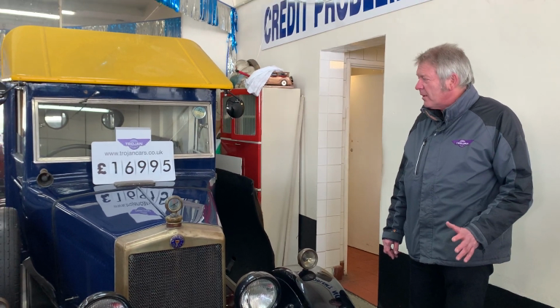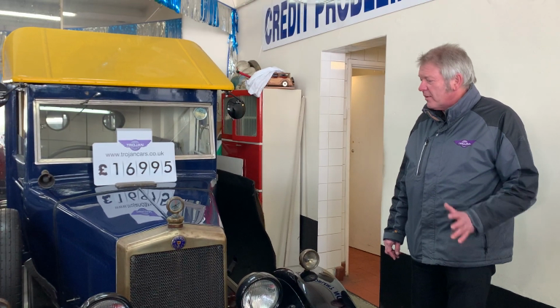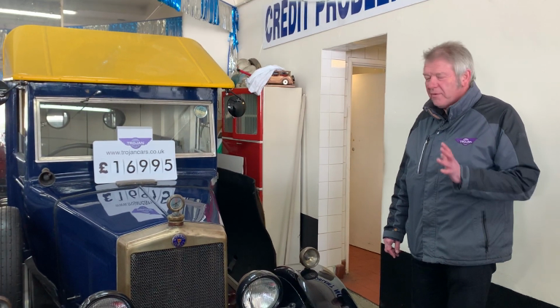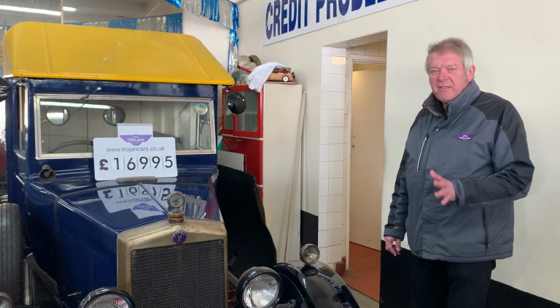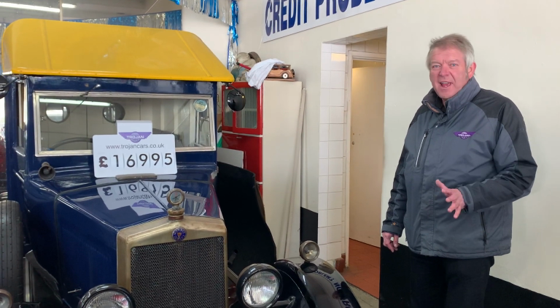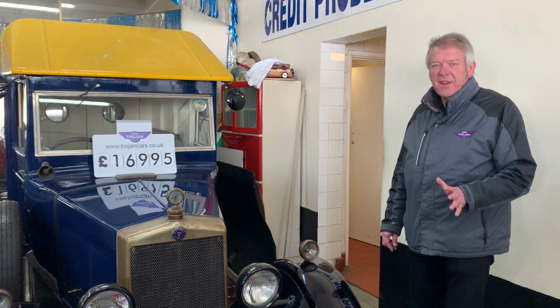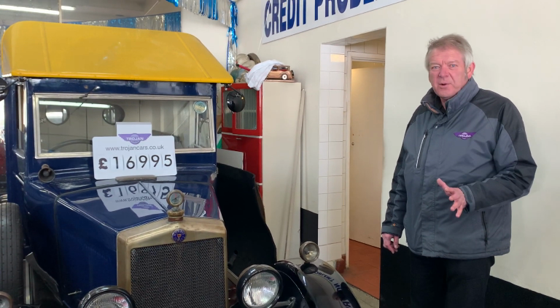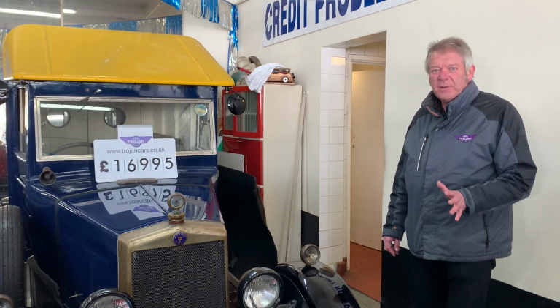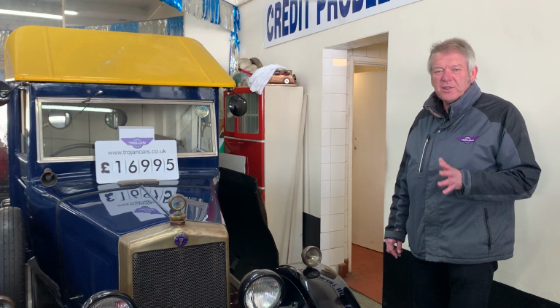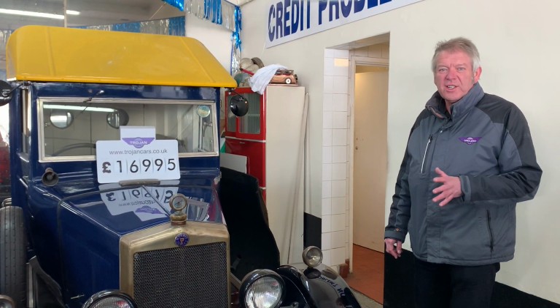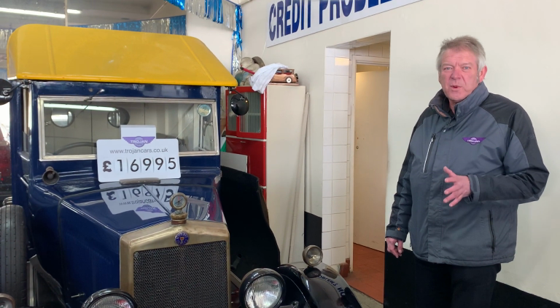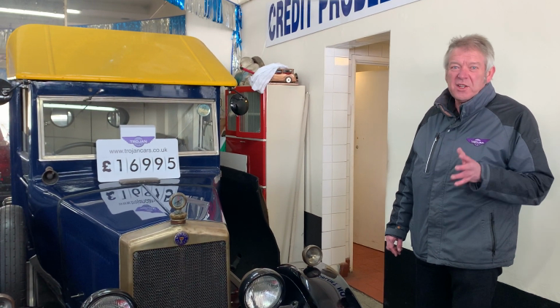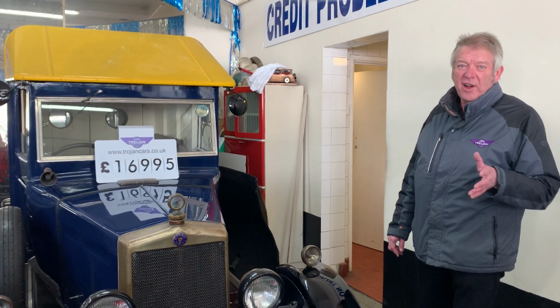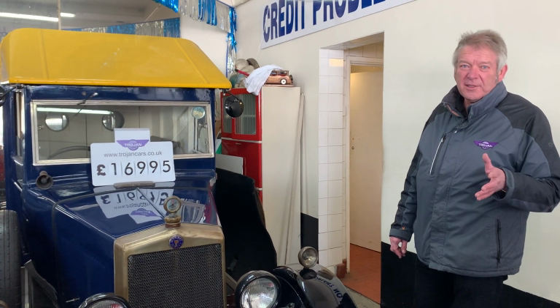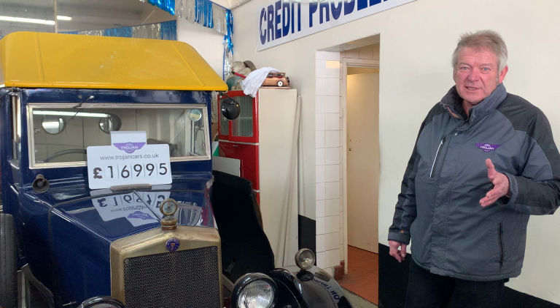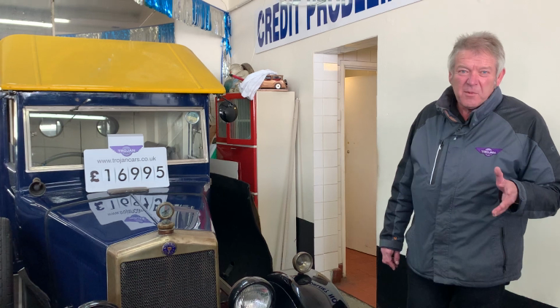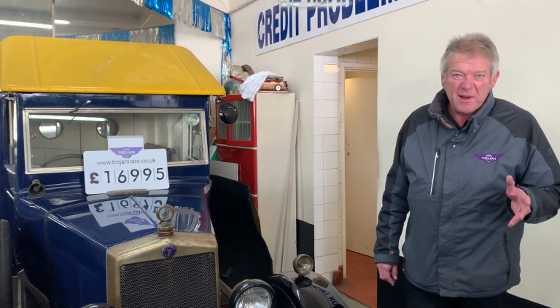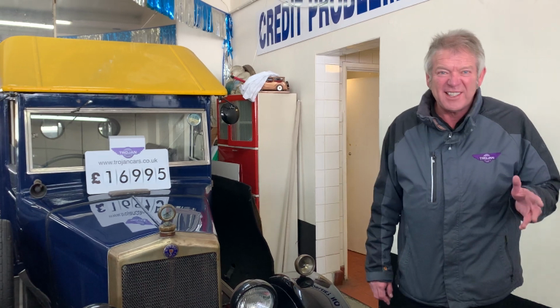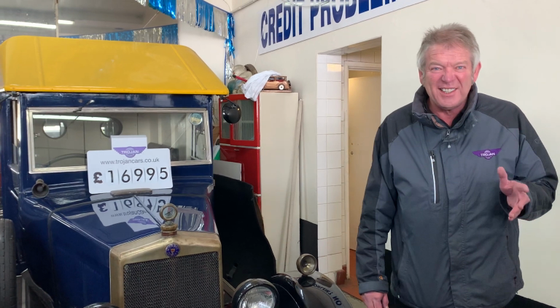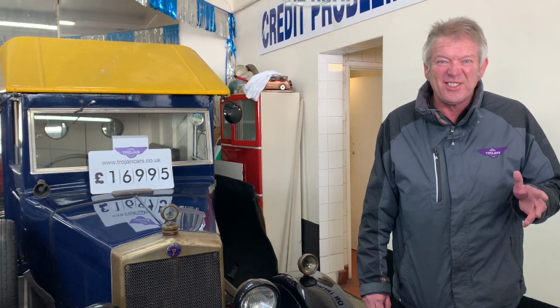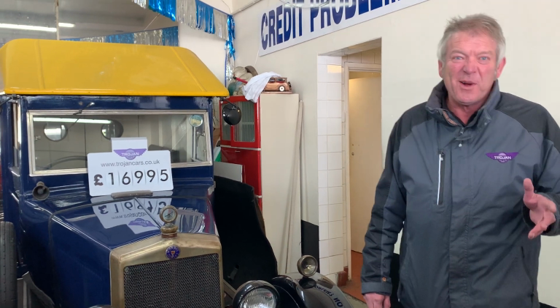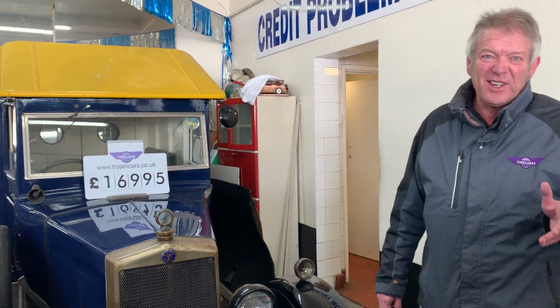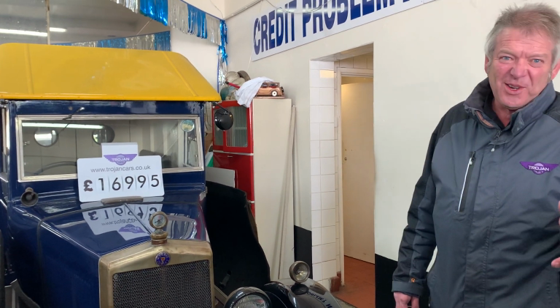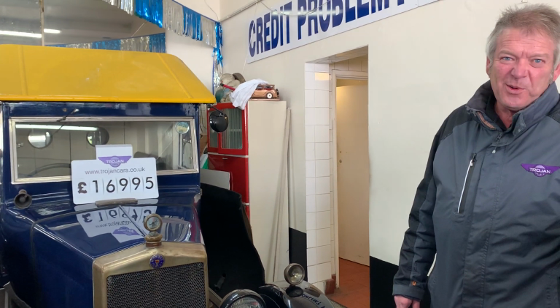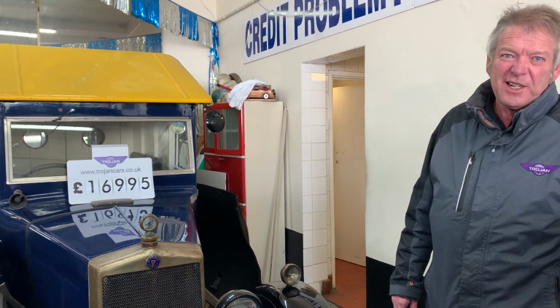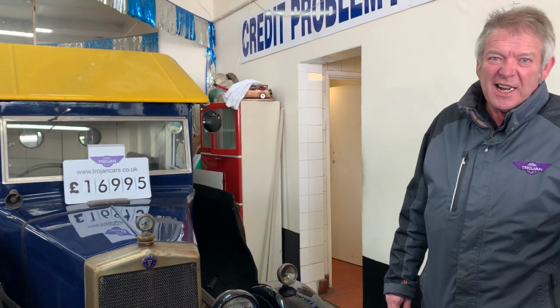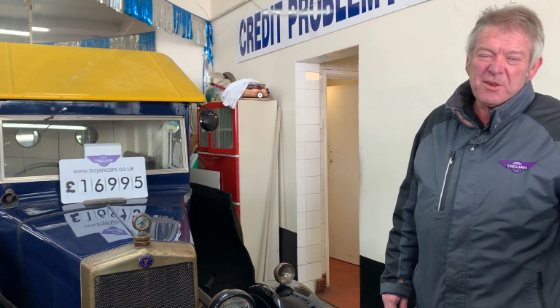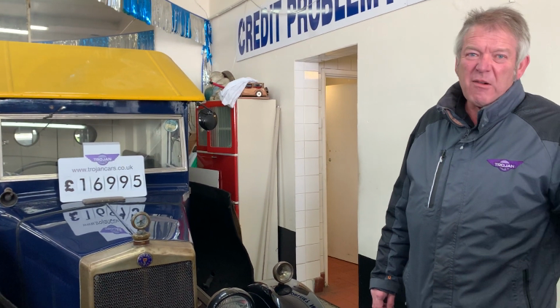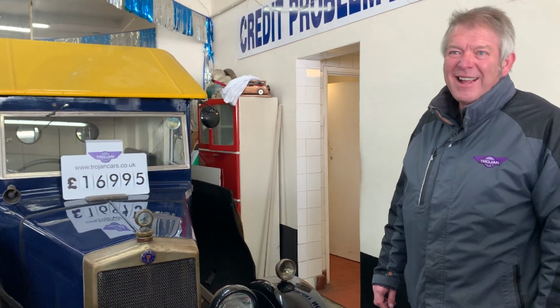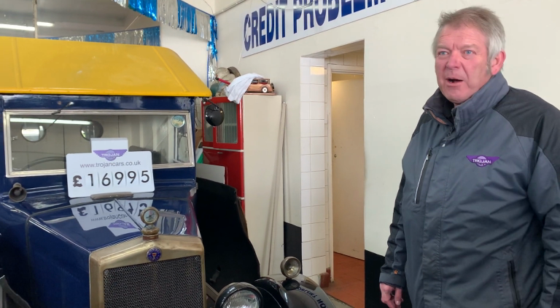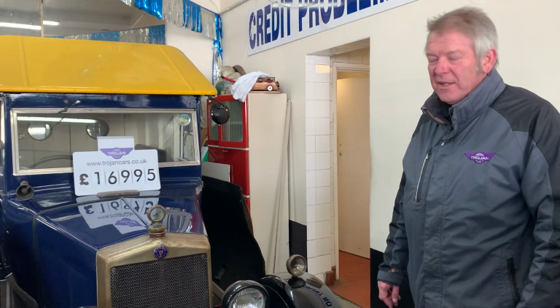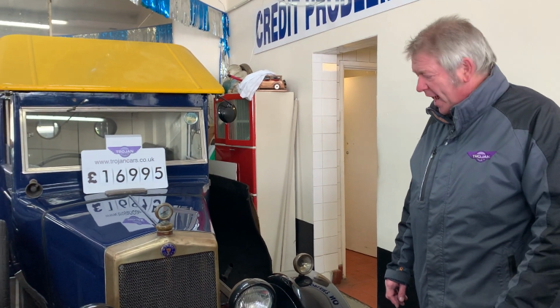Hi, very rare vehicle. It's a 1929, which makes it nearly 91 years old, and it's a Morris Cowley van.